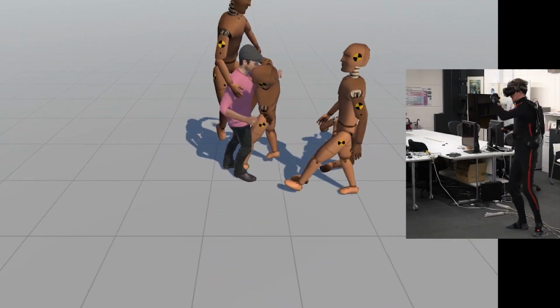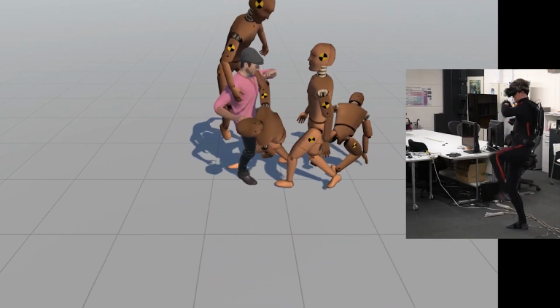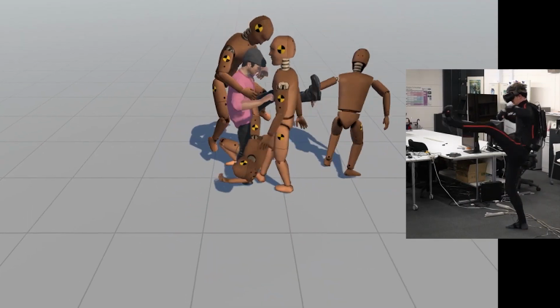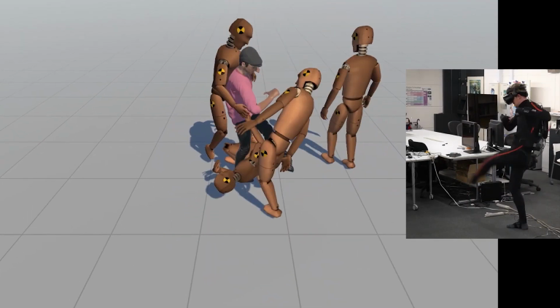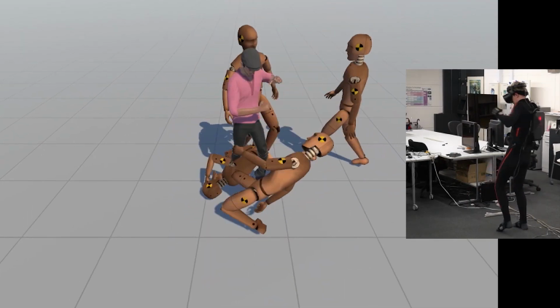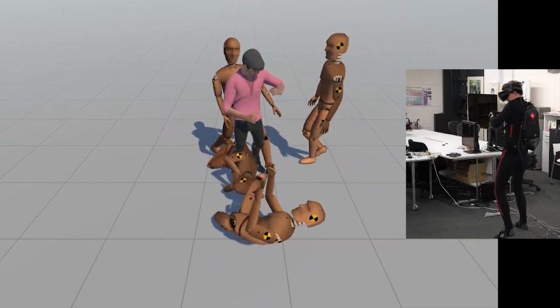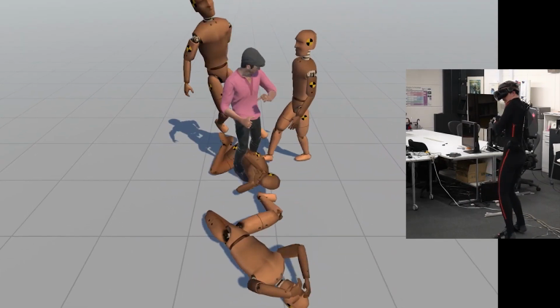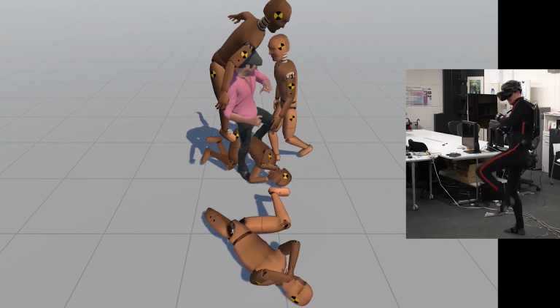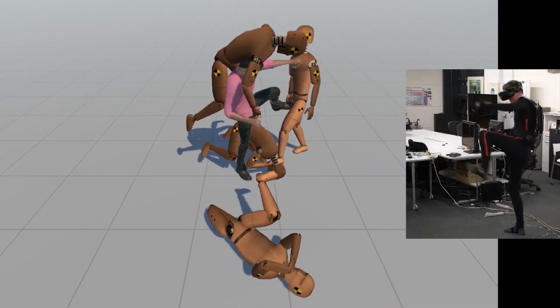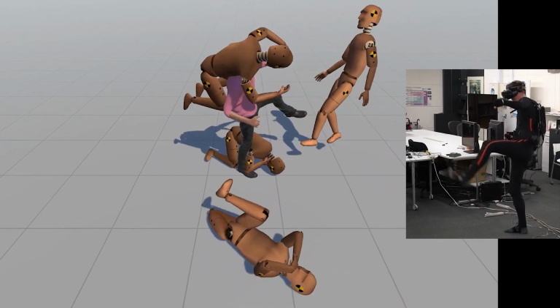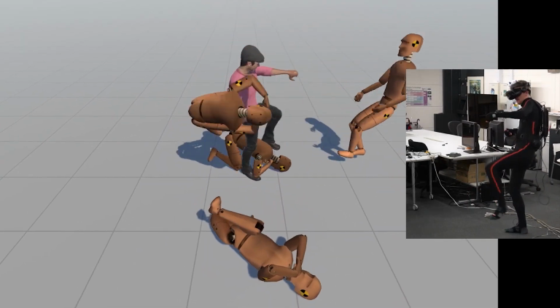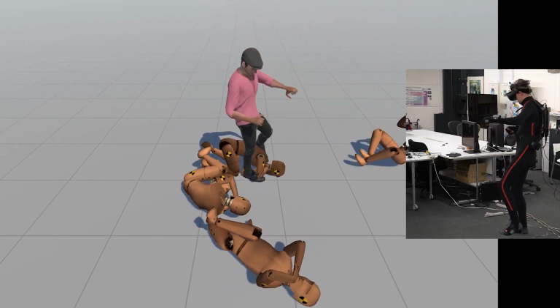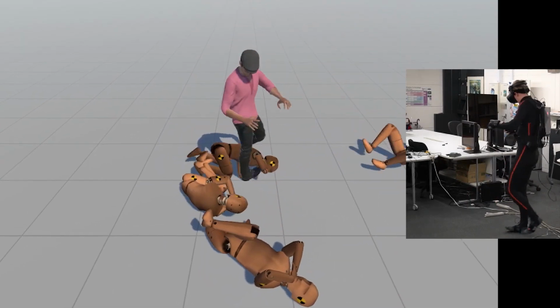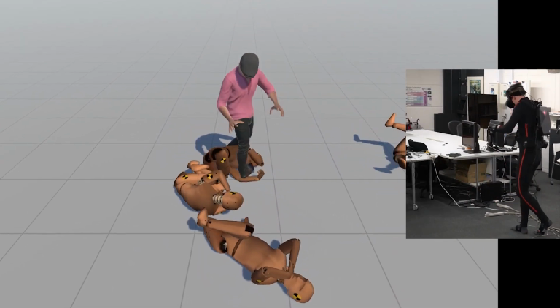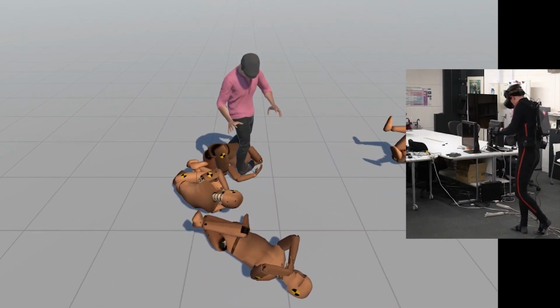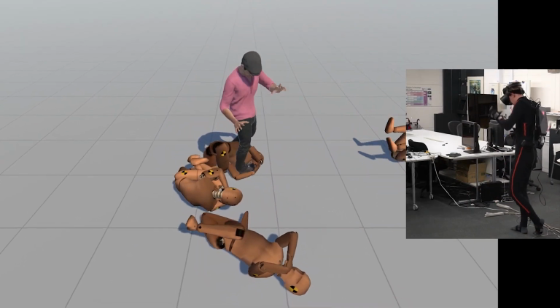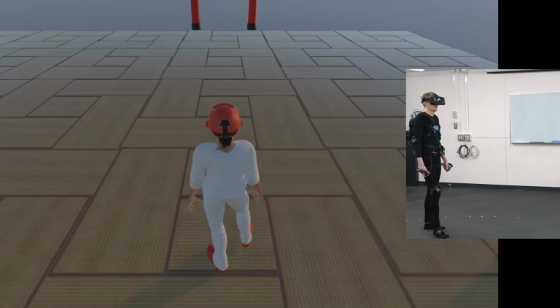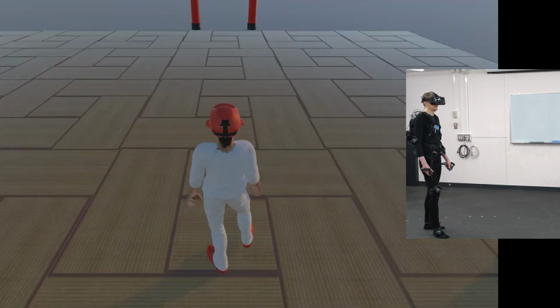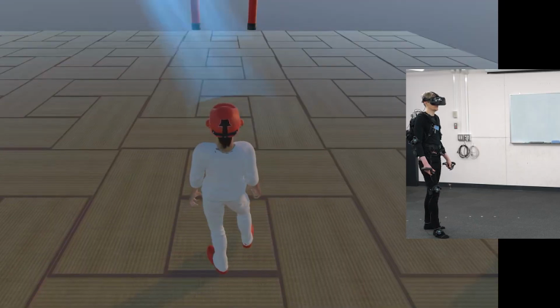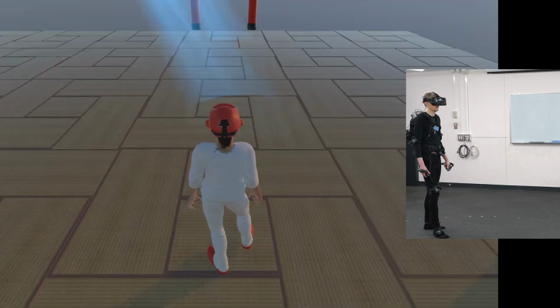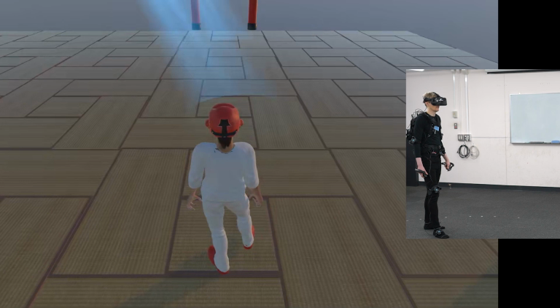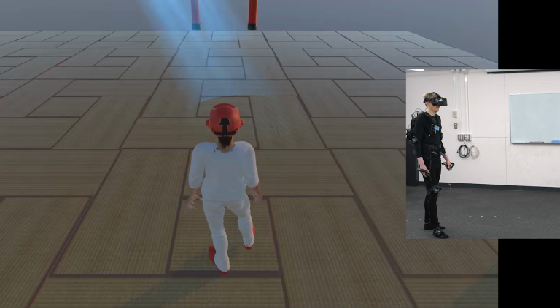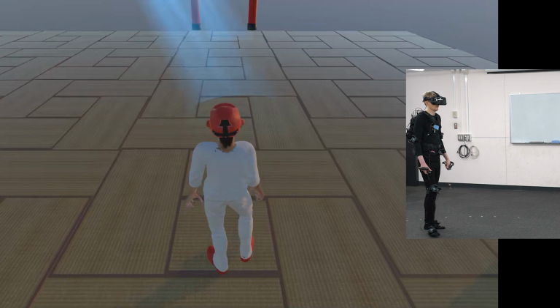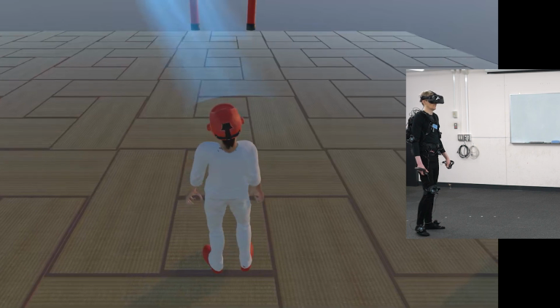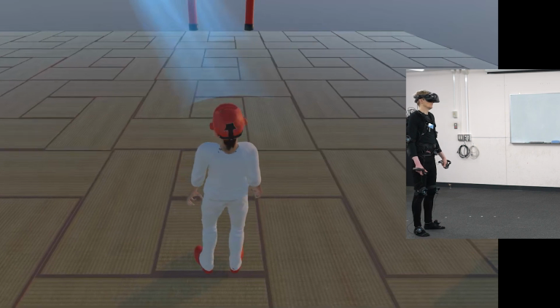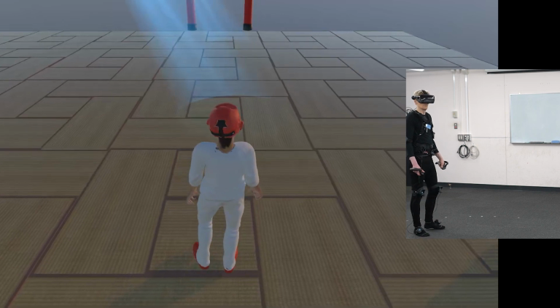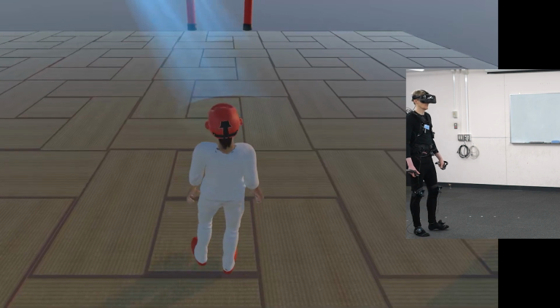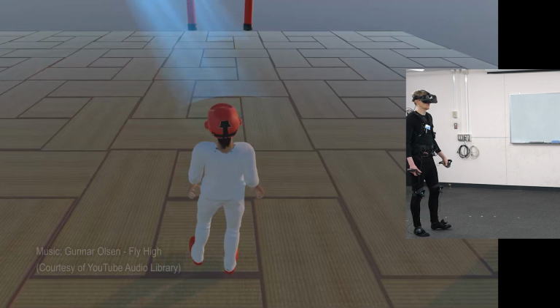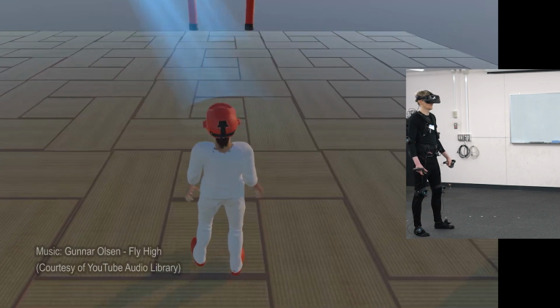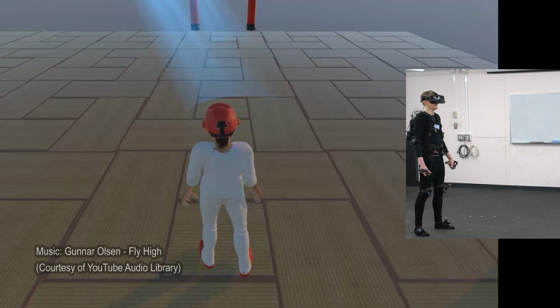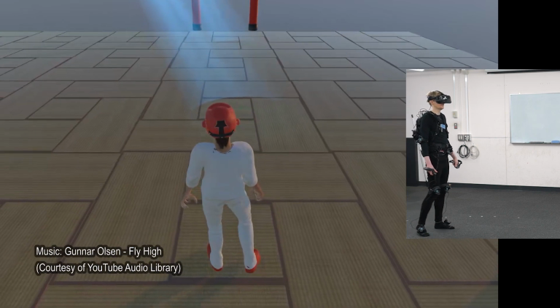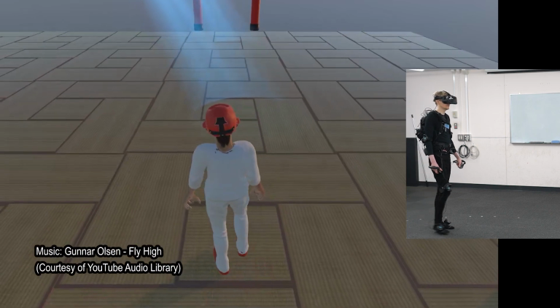Finally, VR martial arts doesn't need to be realistic — it can also be fun and empowering.